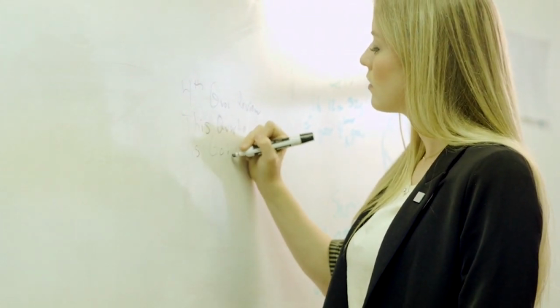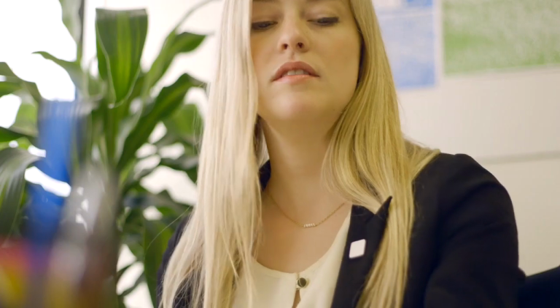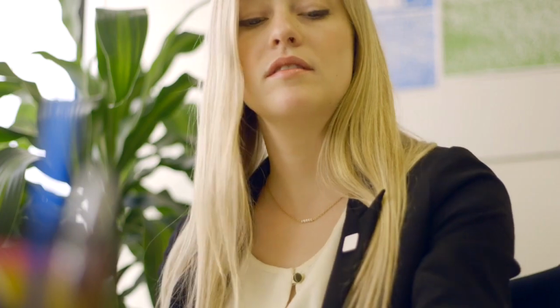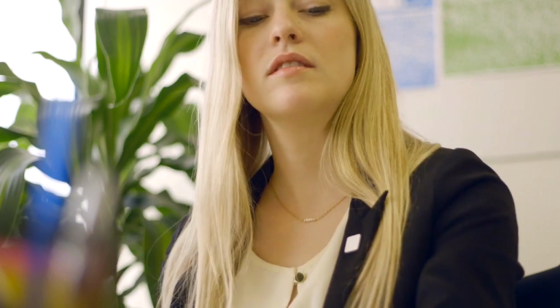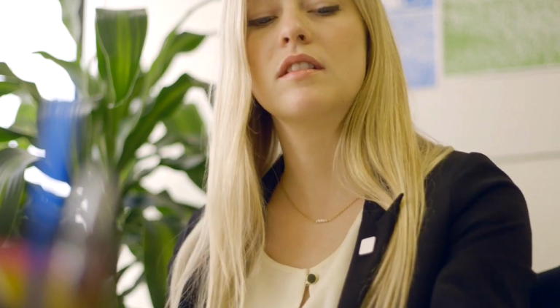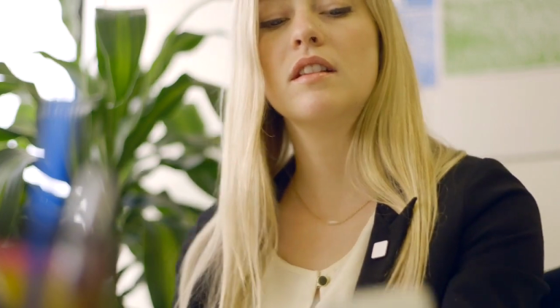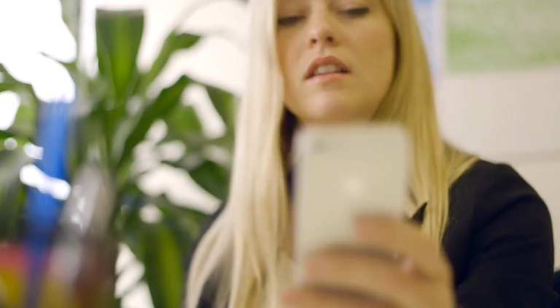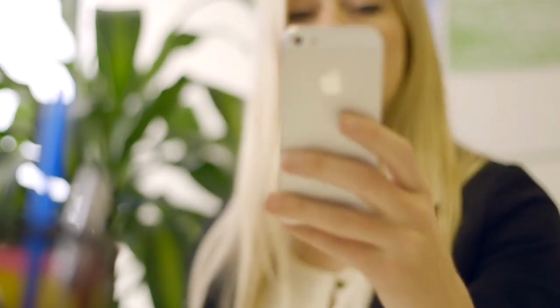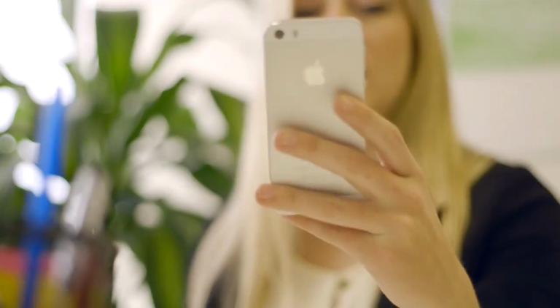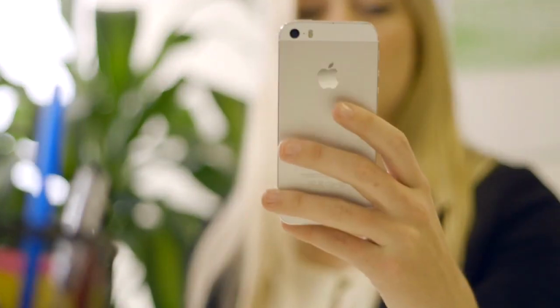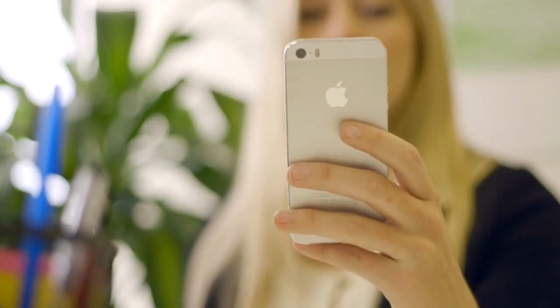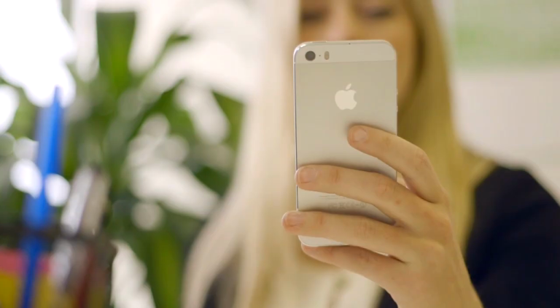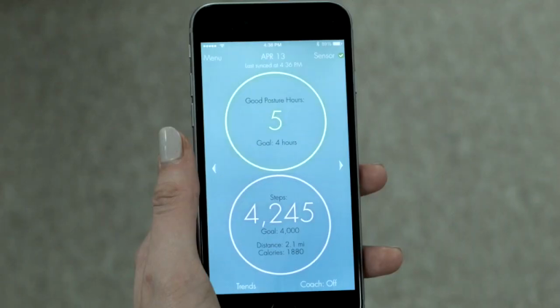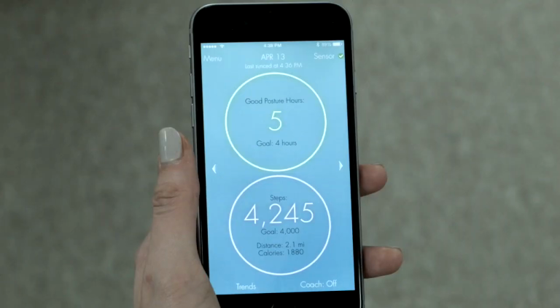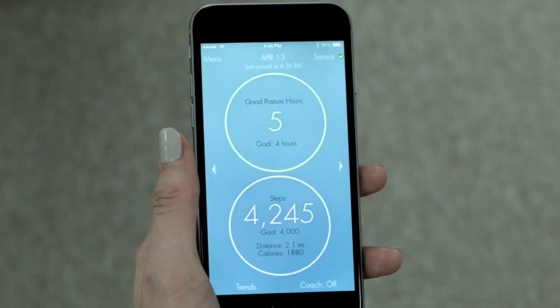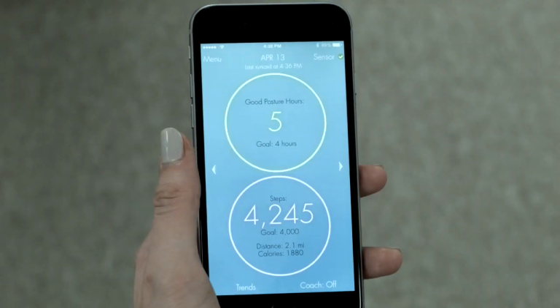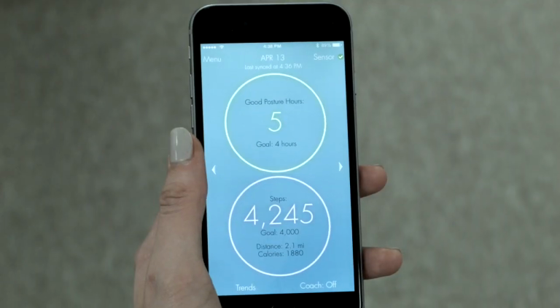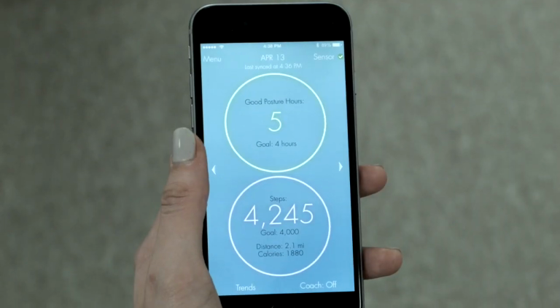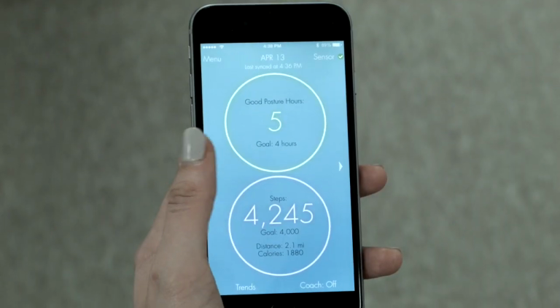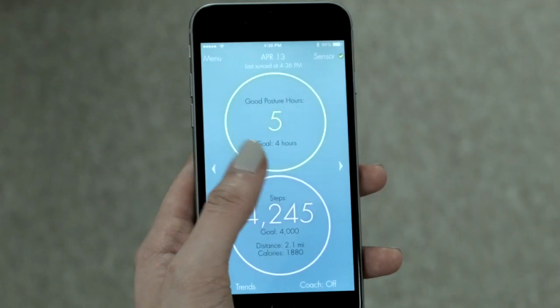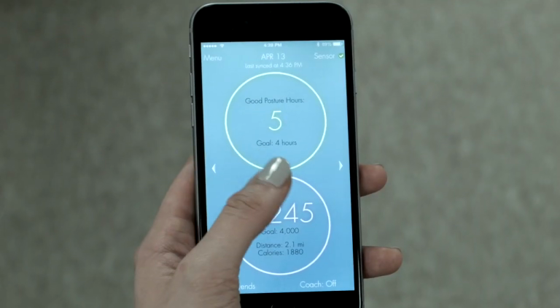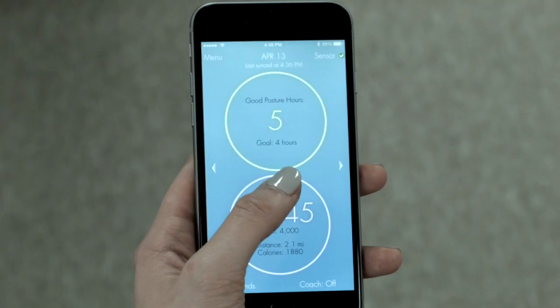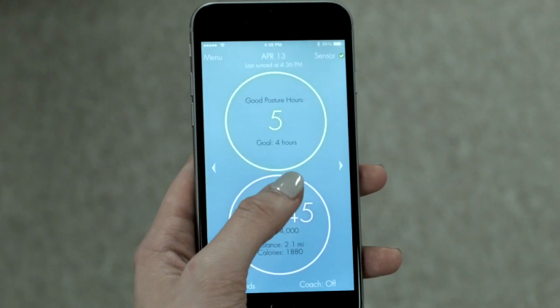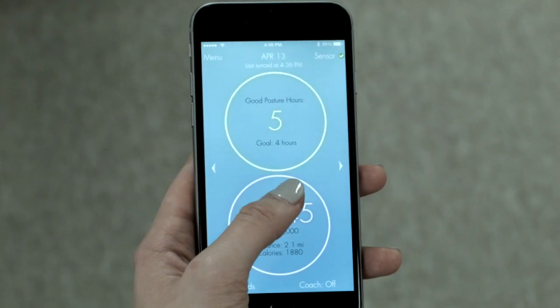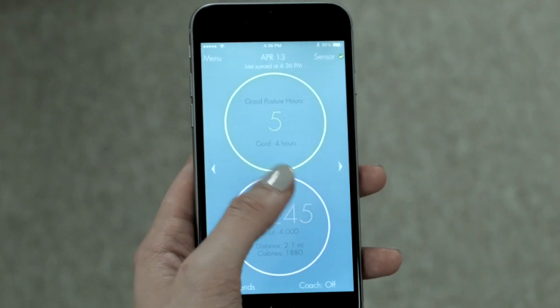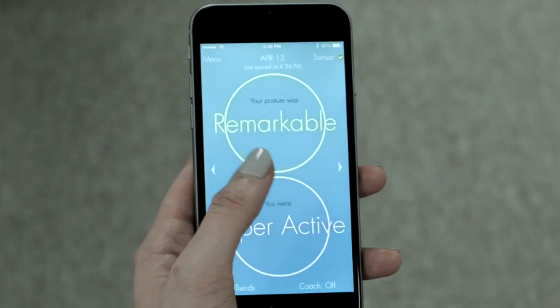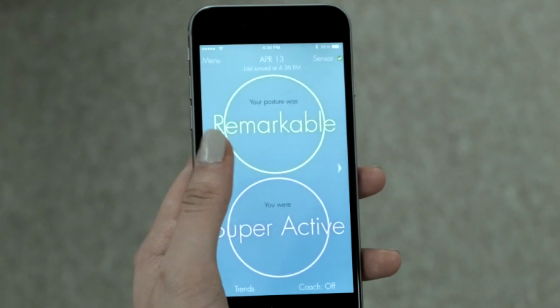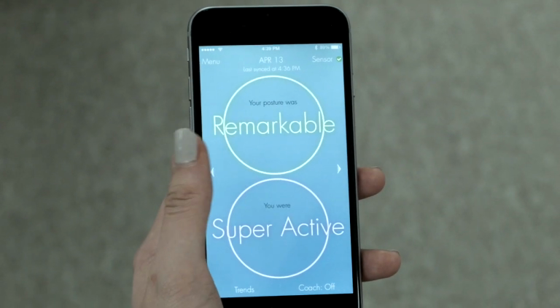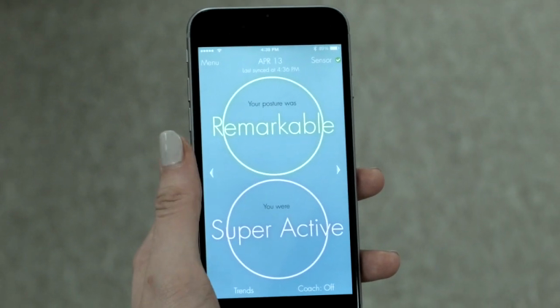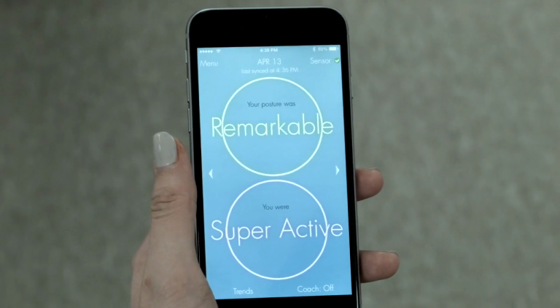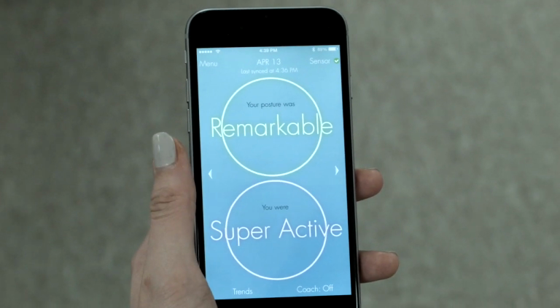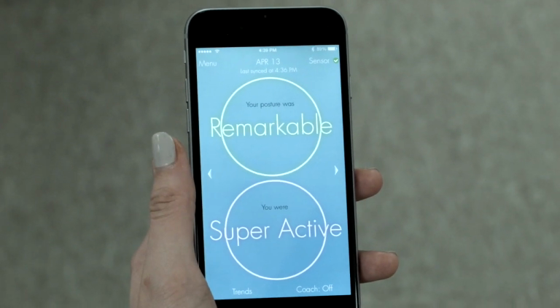Lift also connects to an app that tracks your posture, giving you gentle nudges to help you improve over time.